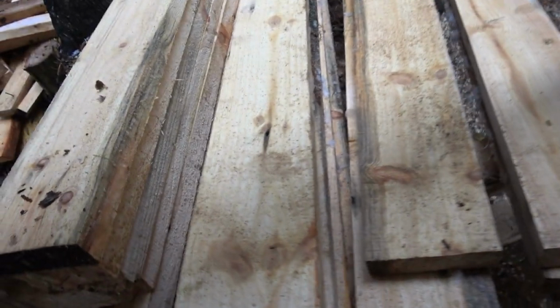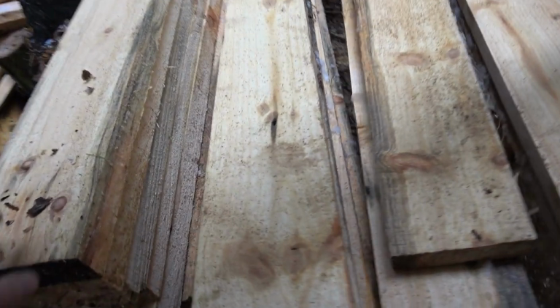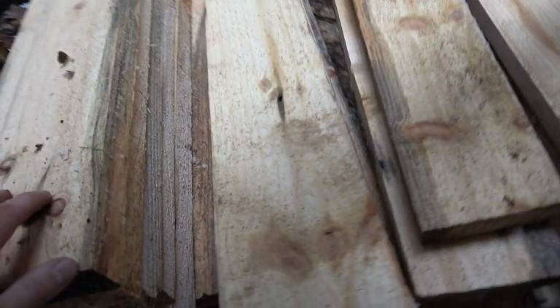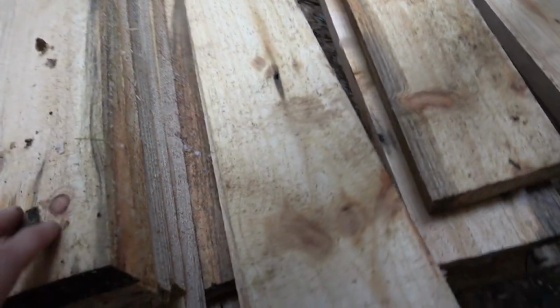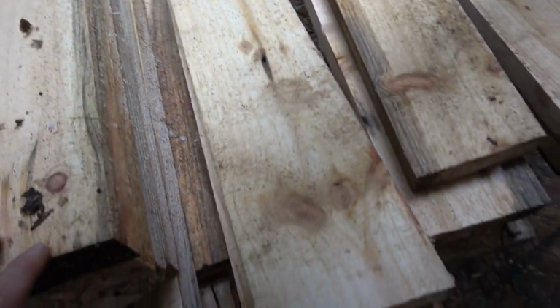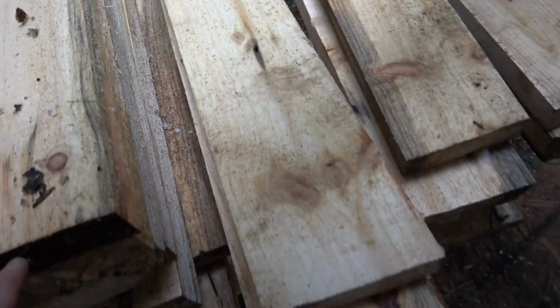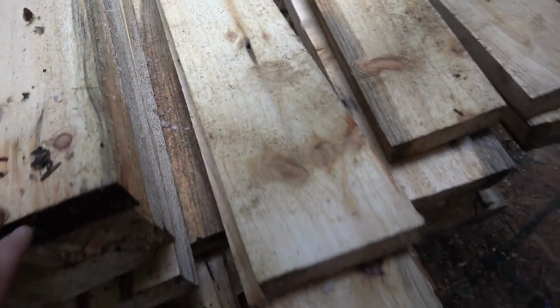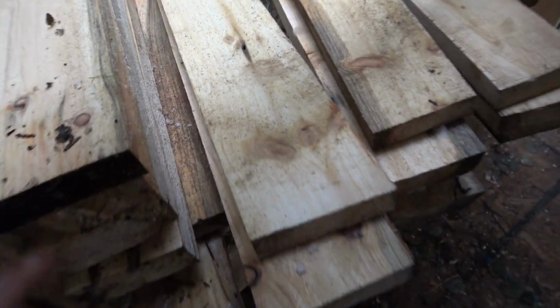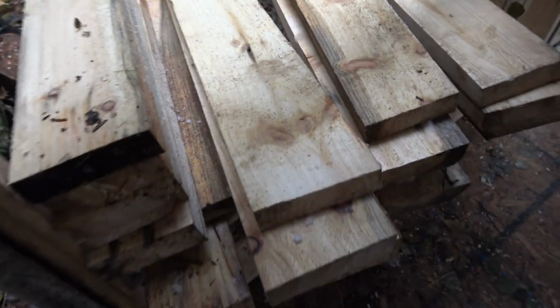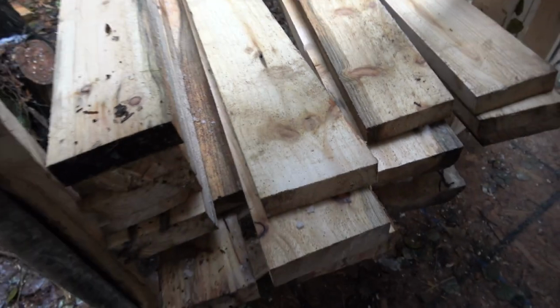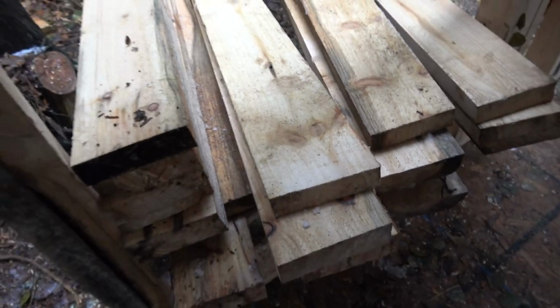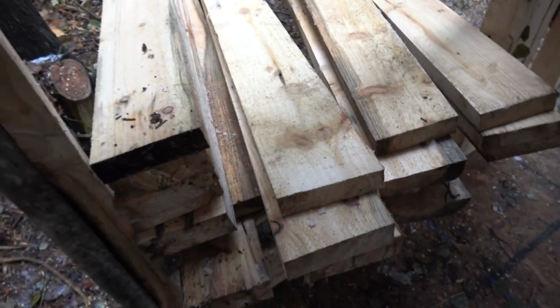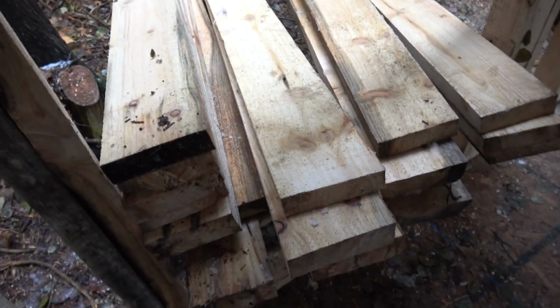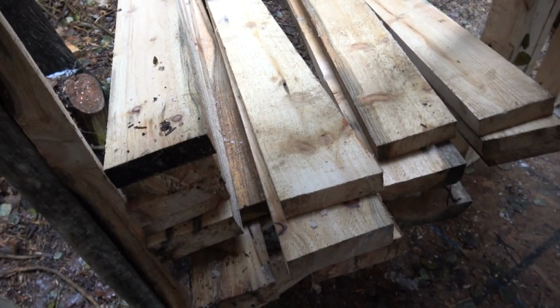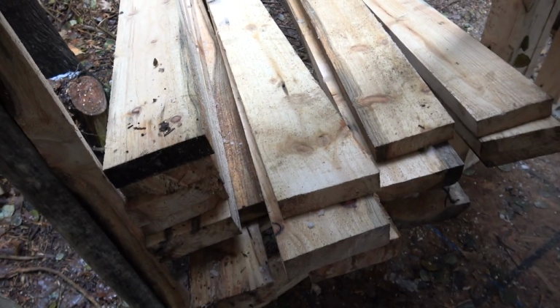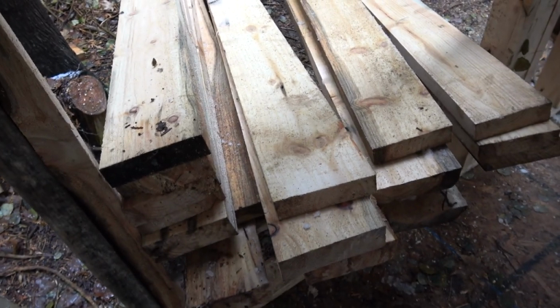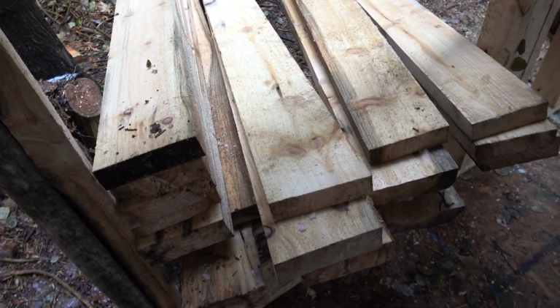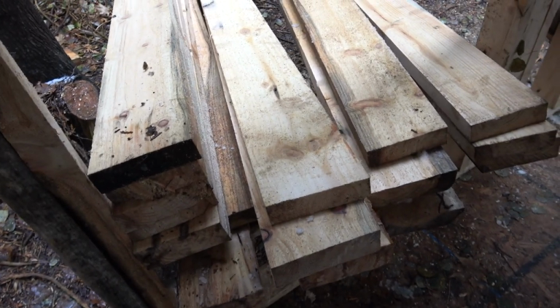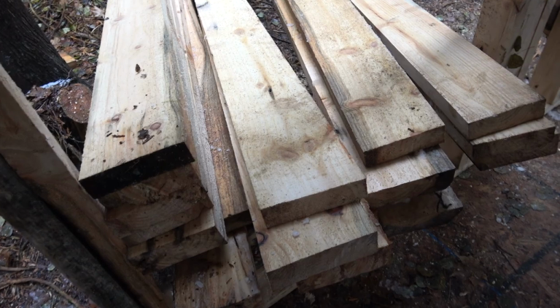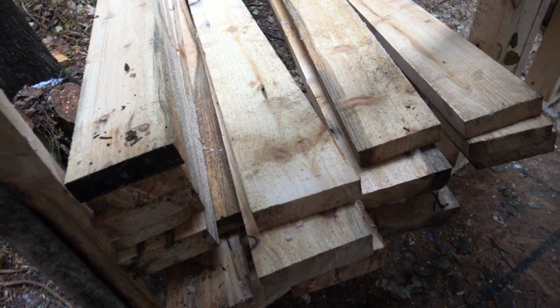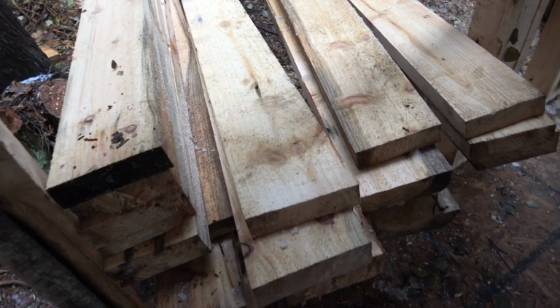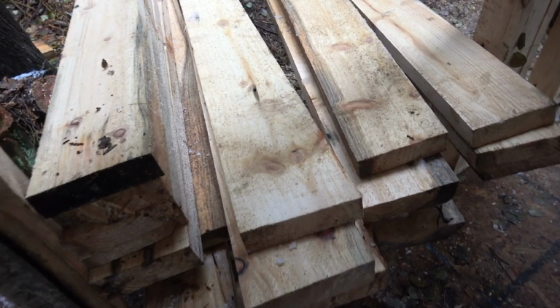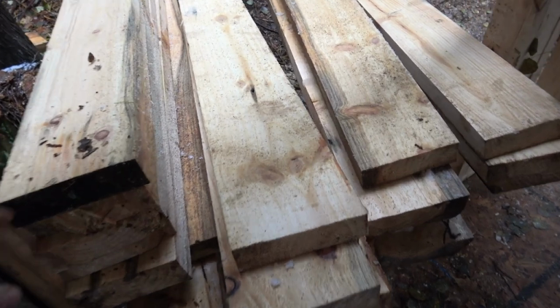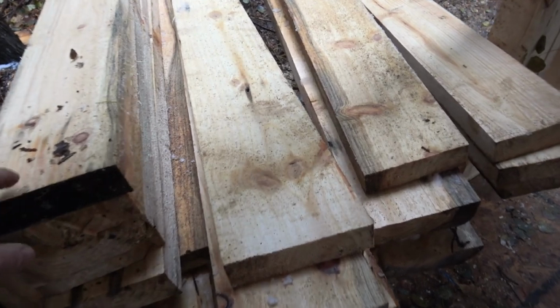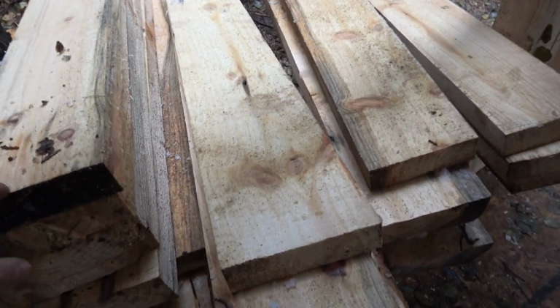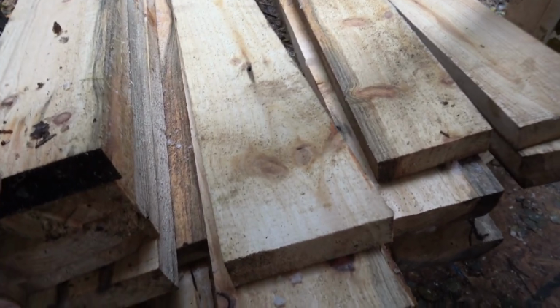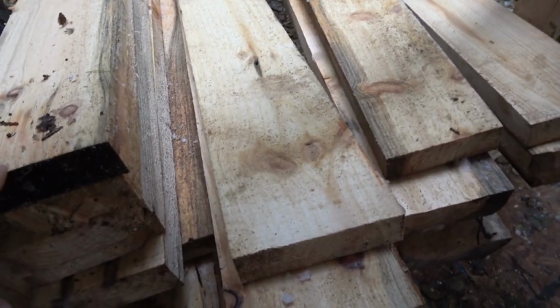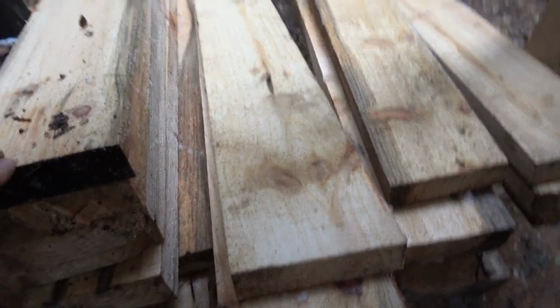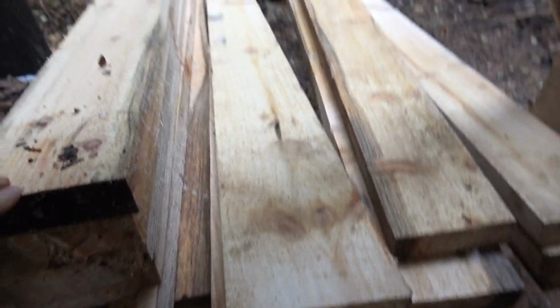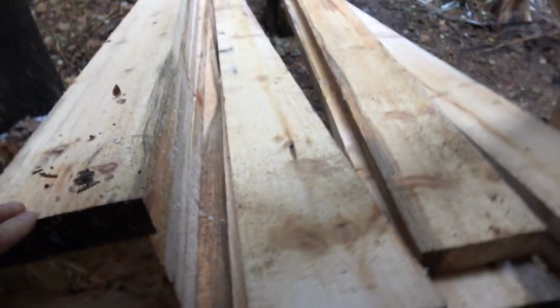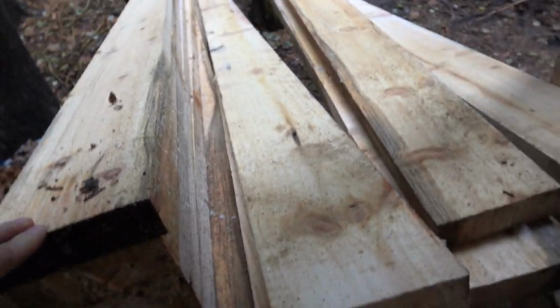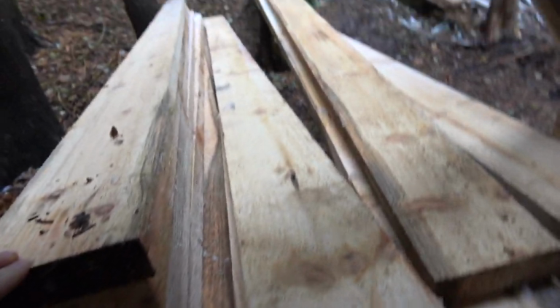There's the template we cut out last time. We've got to replicate this angle on here and transfer it to this one, as well as the other 24 or so. Probably a little more than 24, but we'll see as we get going. If we're short one, we can always cut some more.